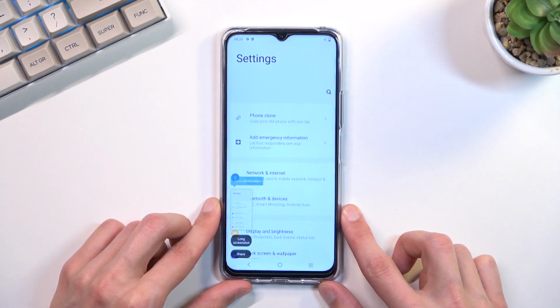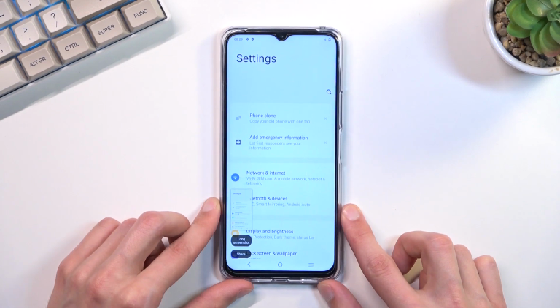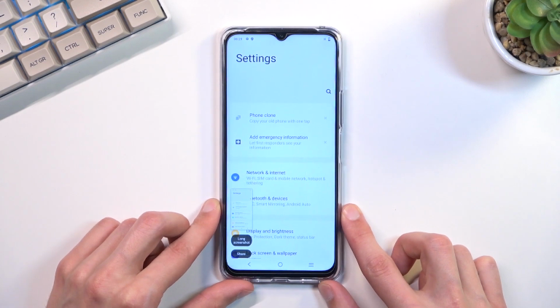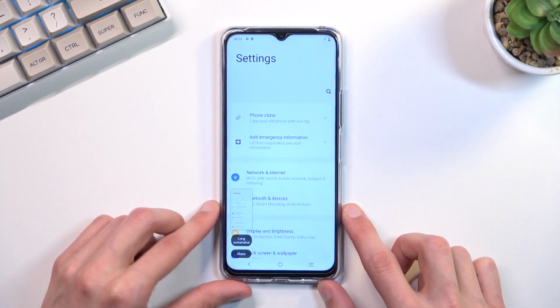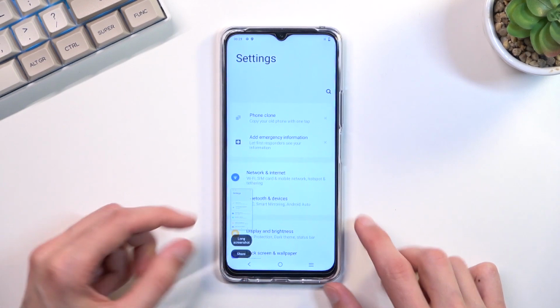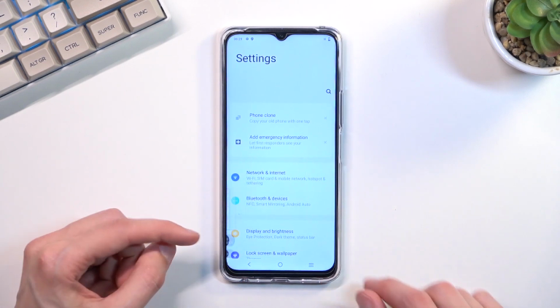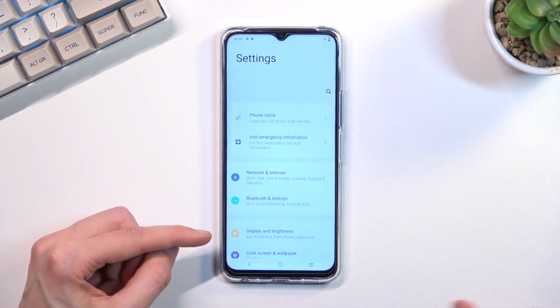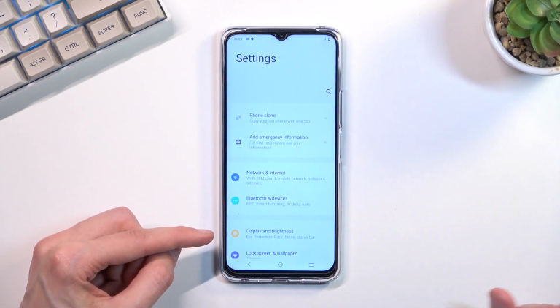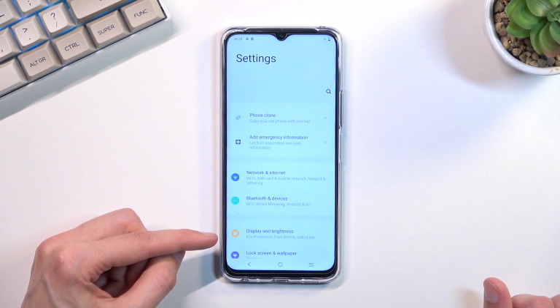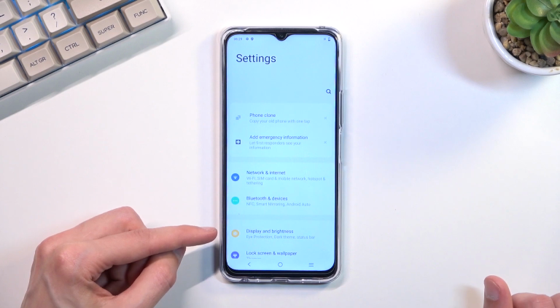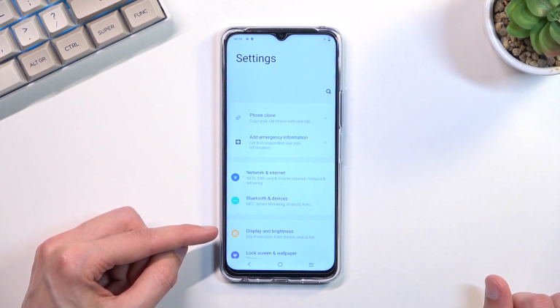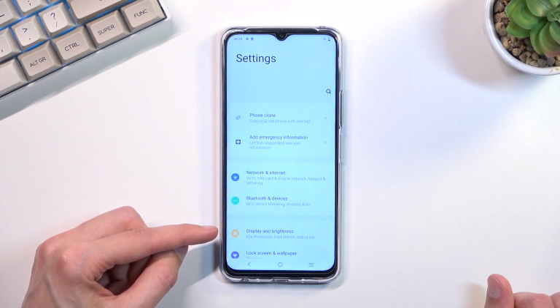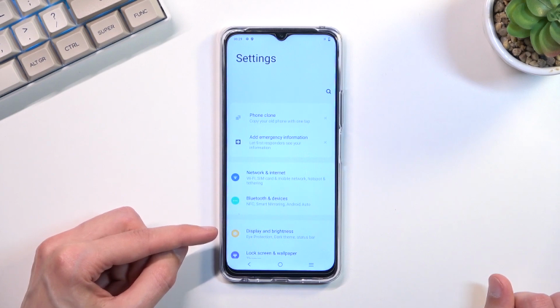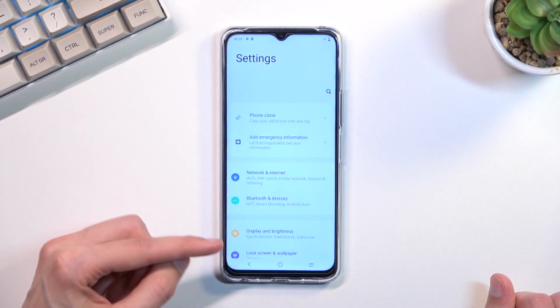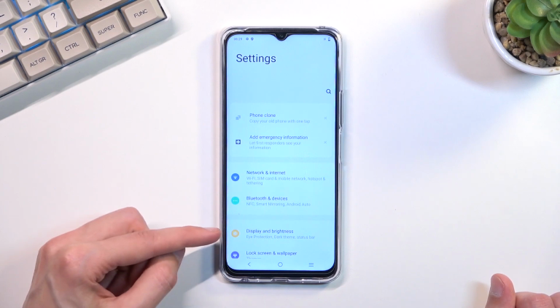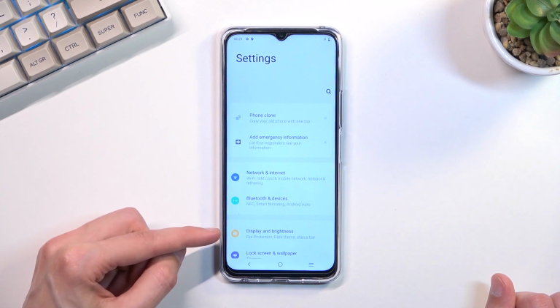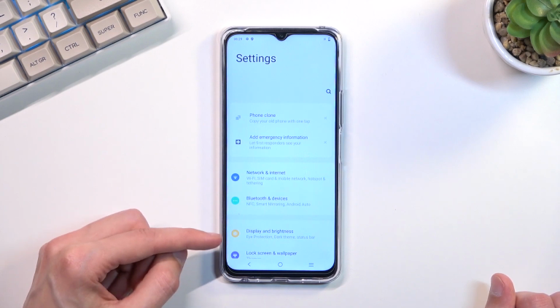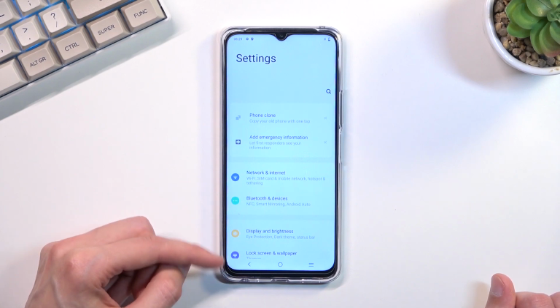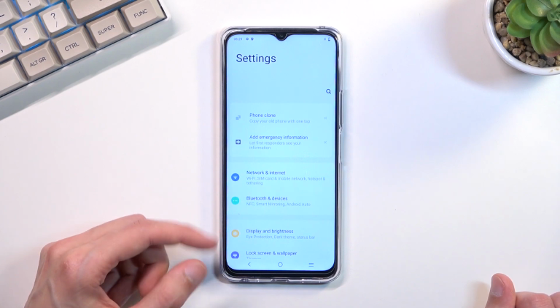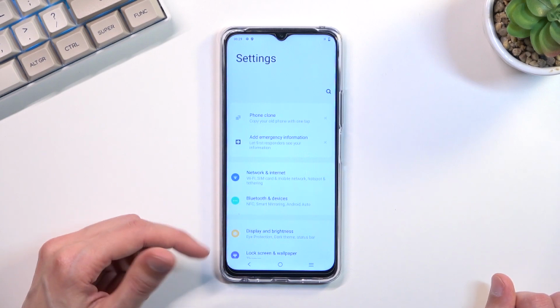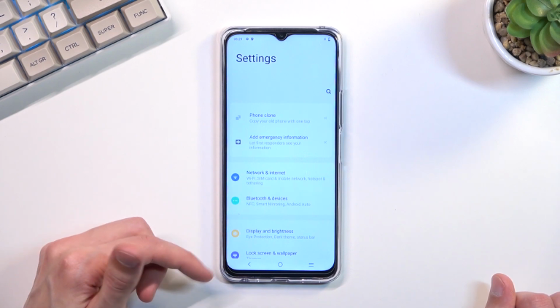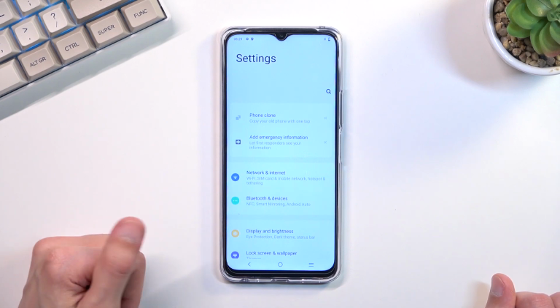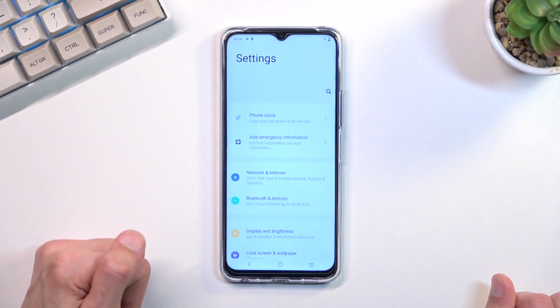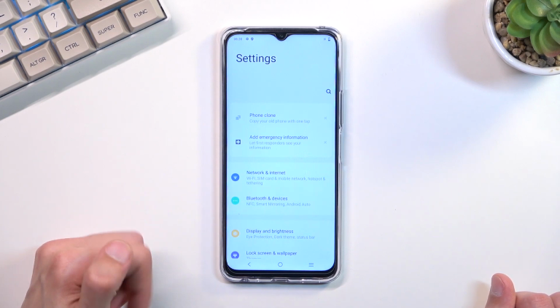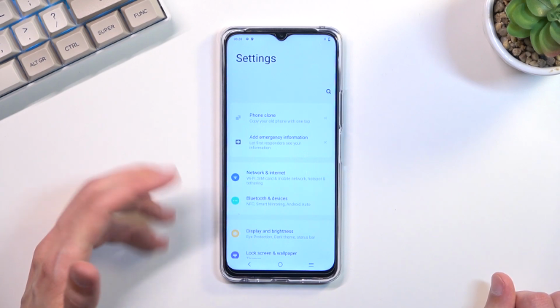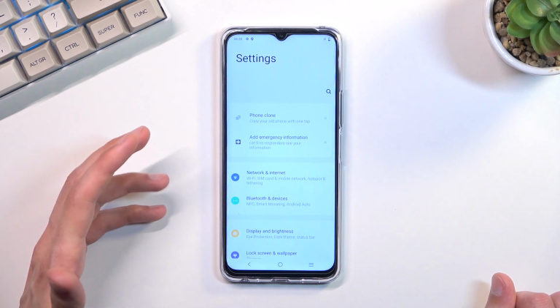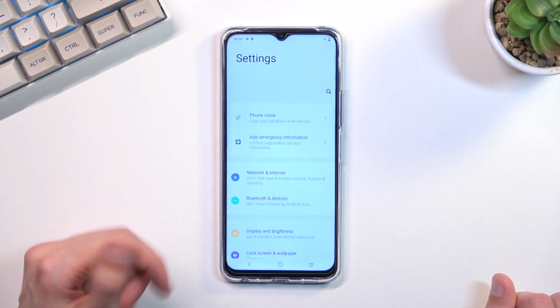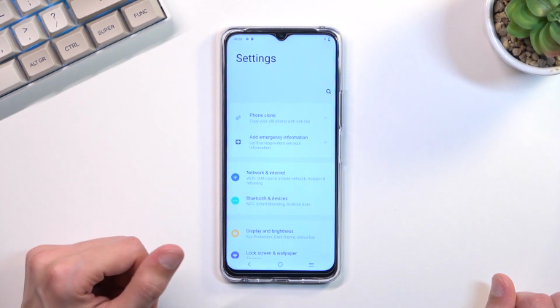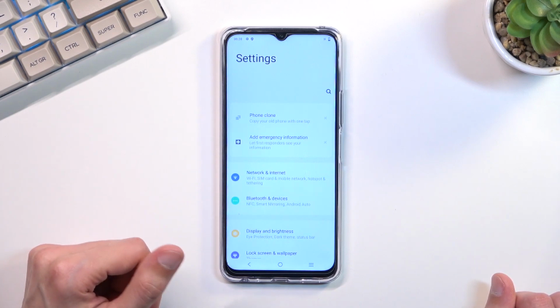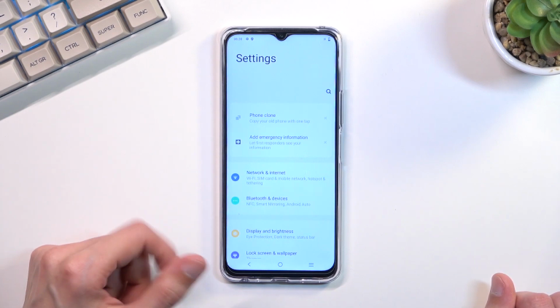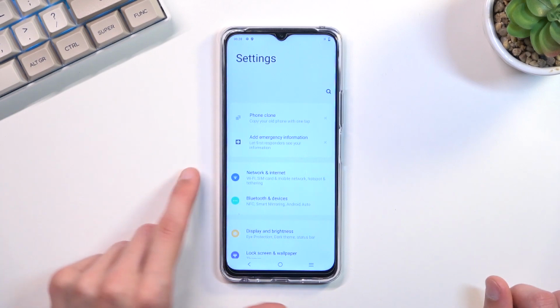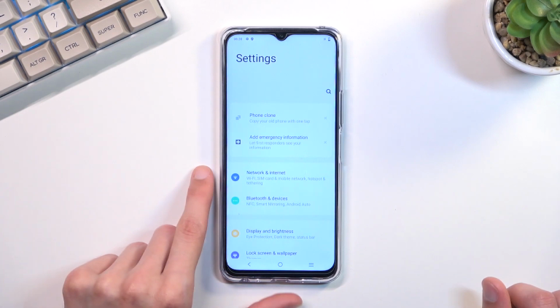Once you capture it, you can also capture a longer version of it and share it, though the toolbar disappears fairly quickly.